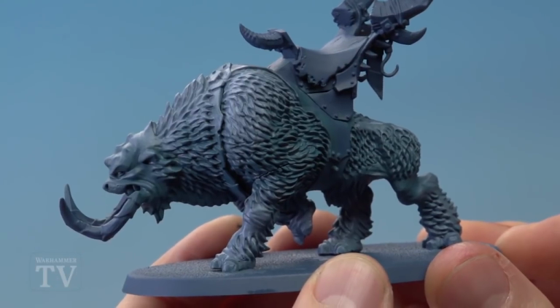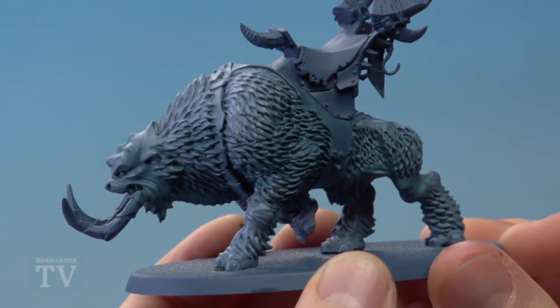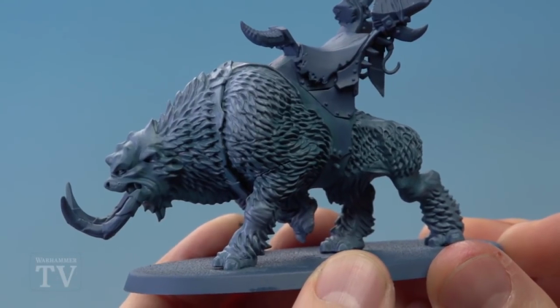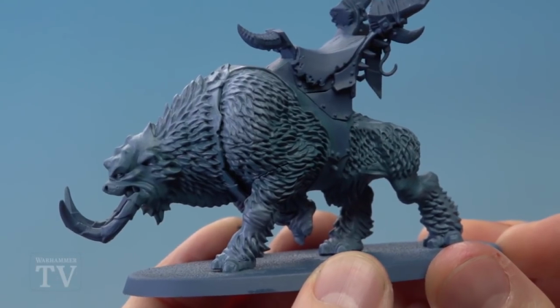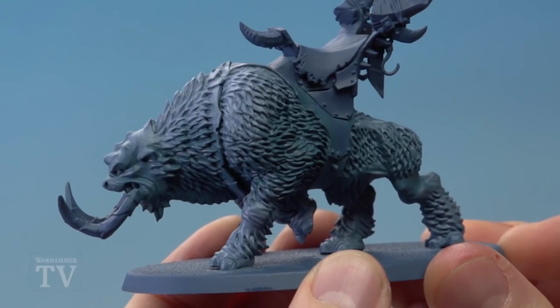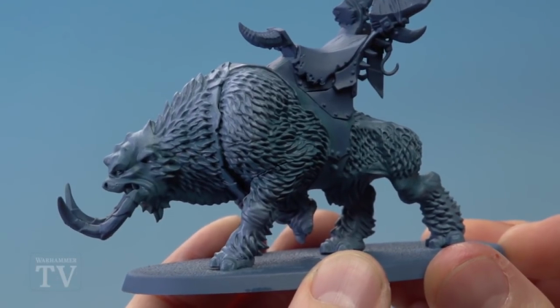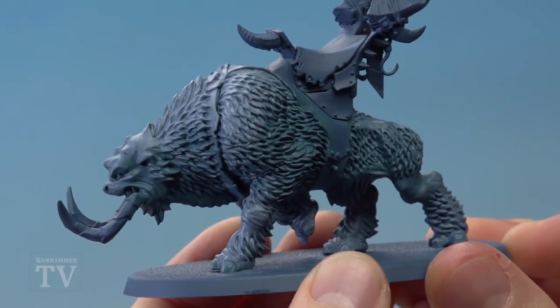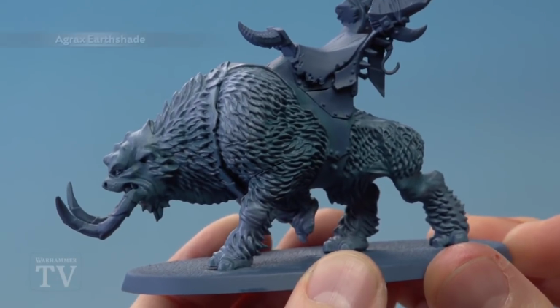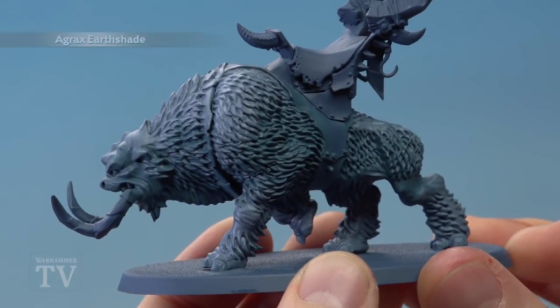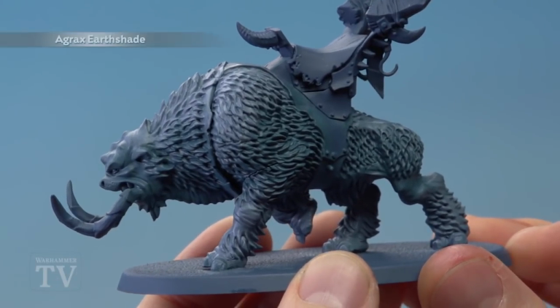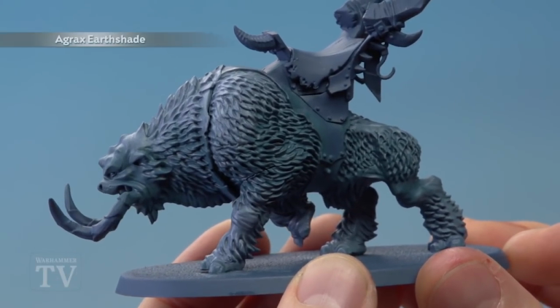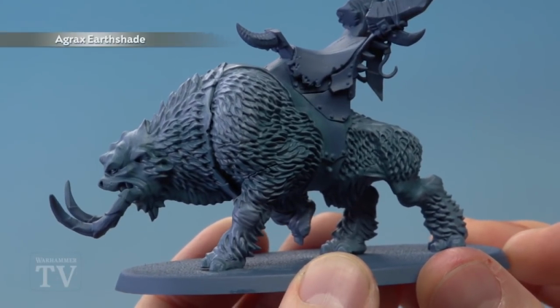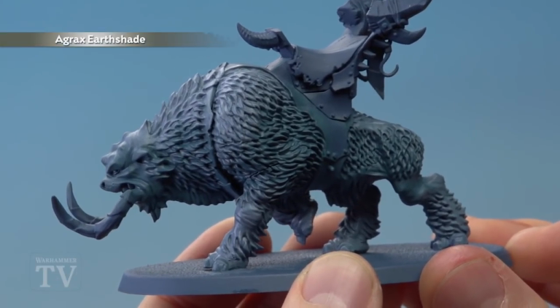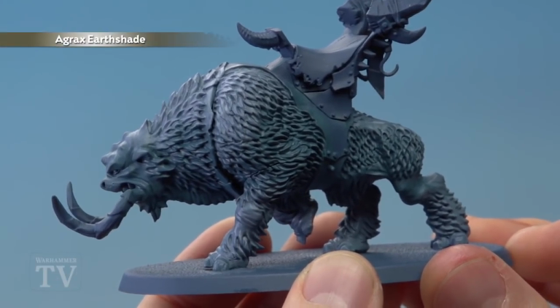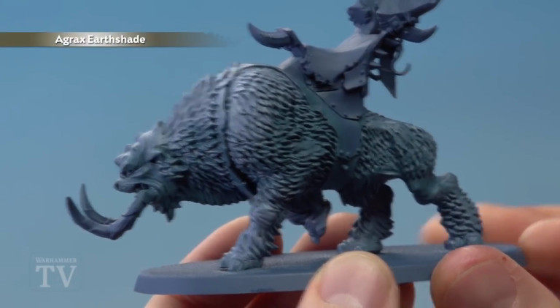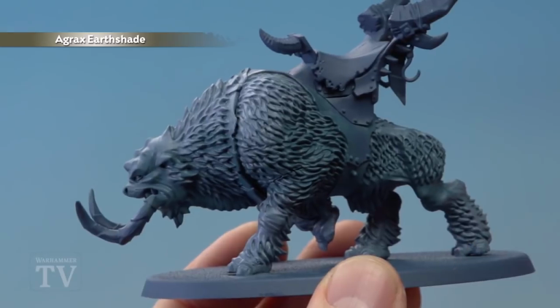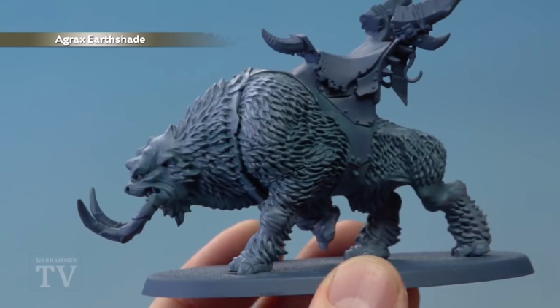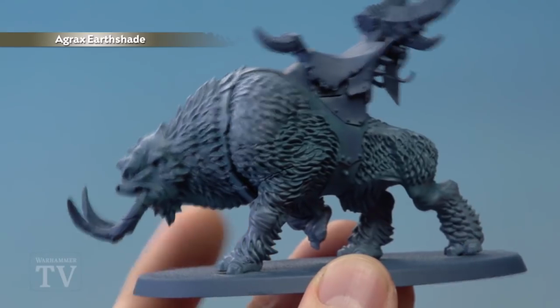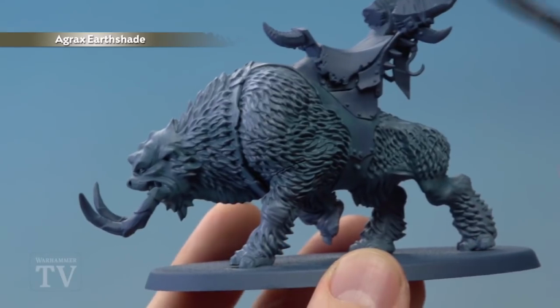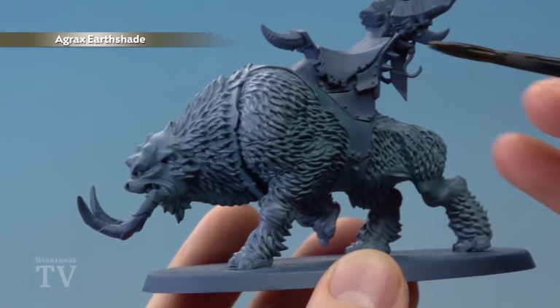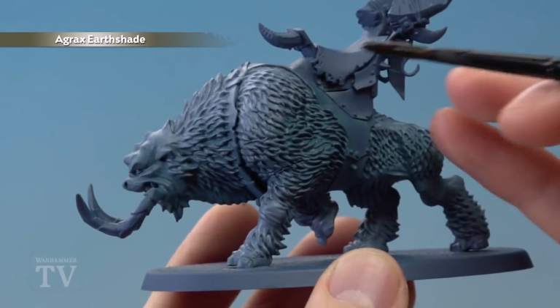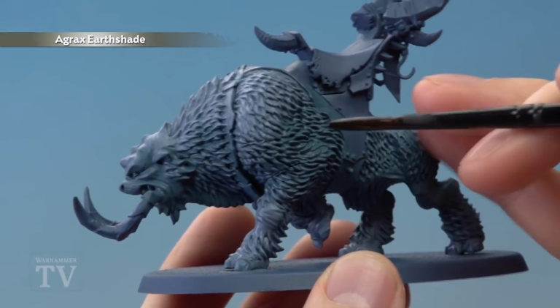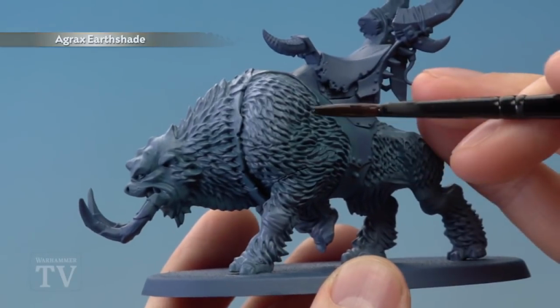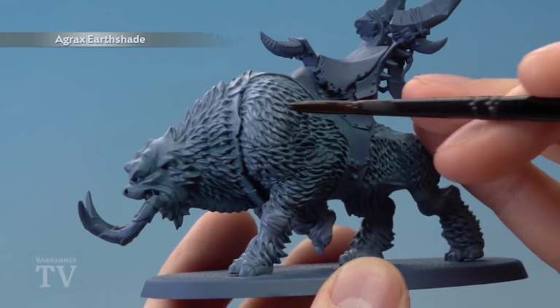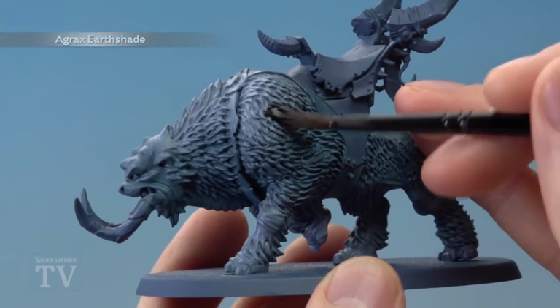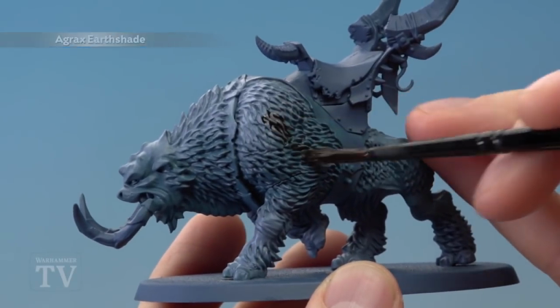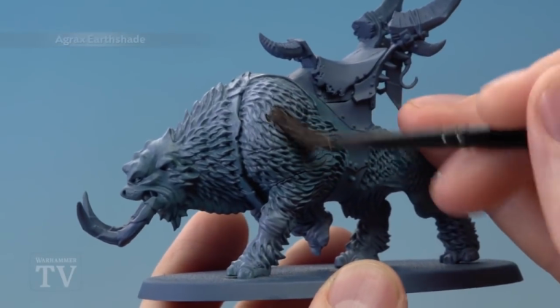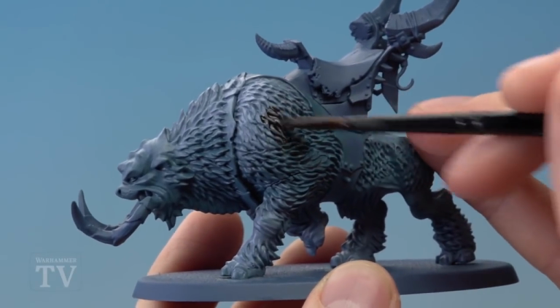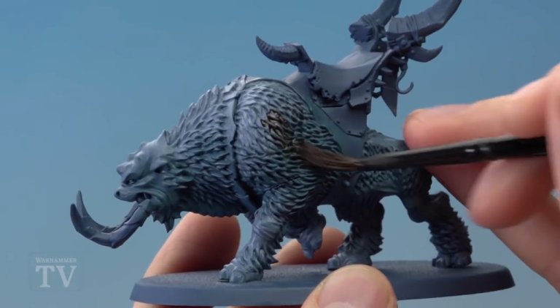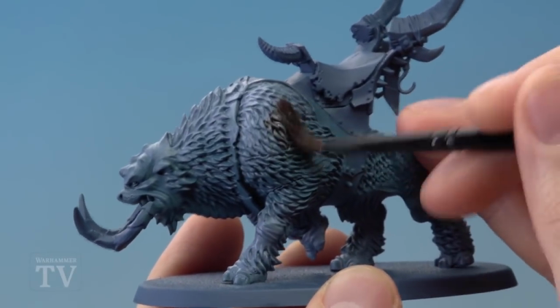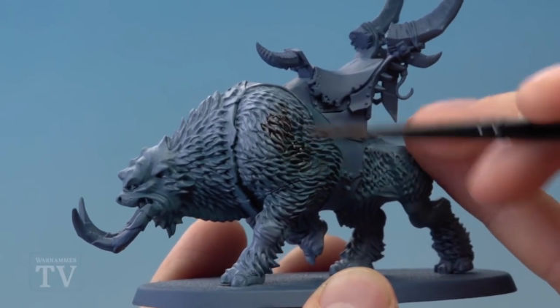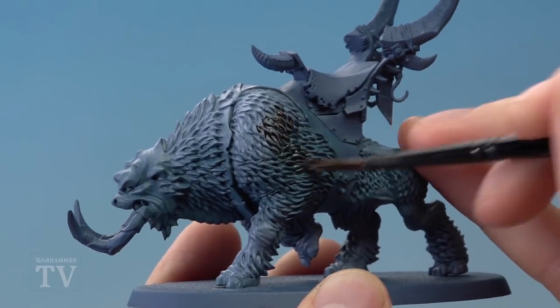Once you're happy with the pattern on your Mournfang's fur, you're ready to shade it using Agrax Earthshade applied all over it.